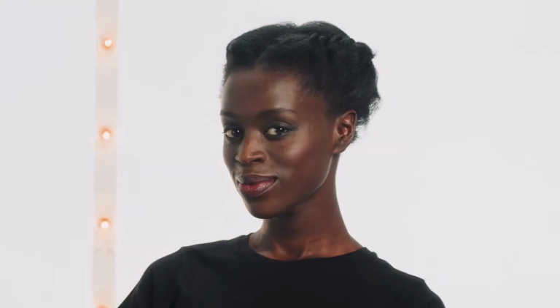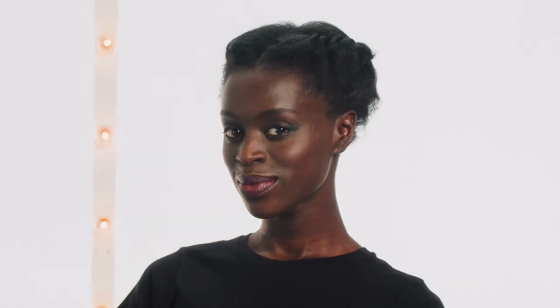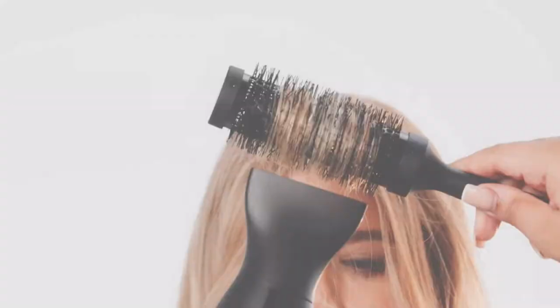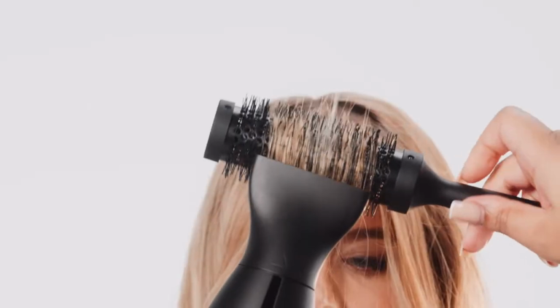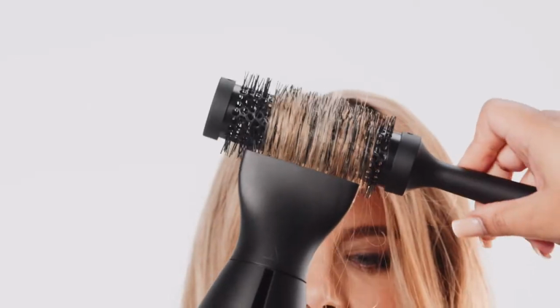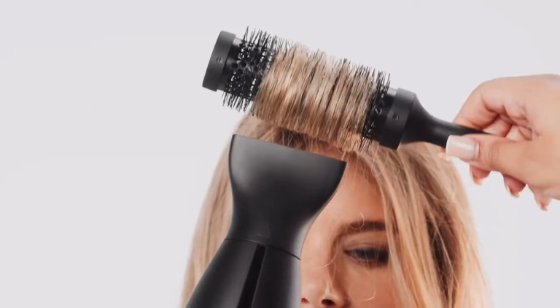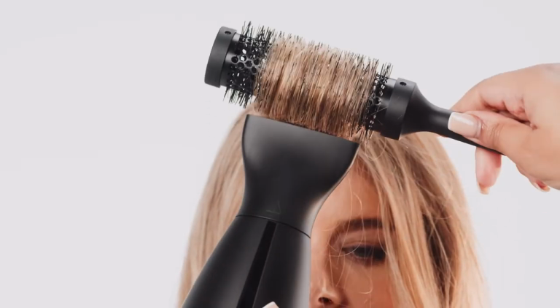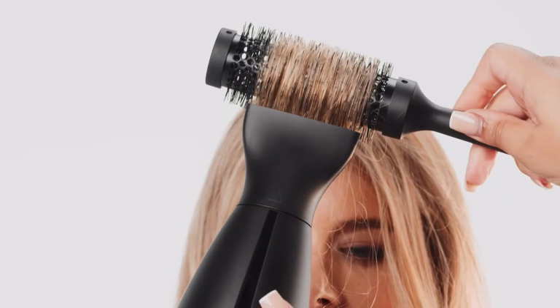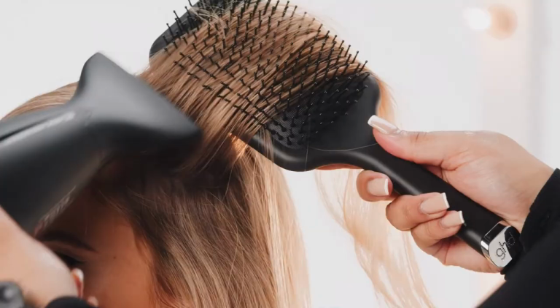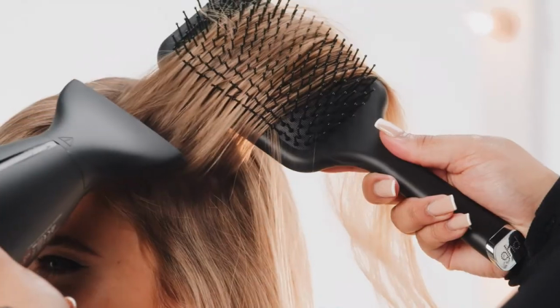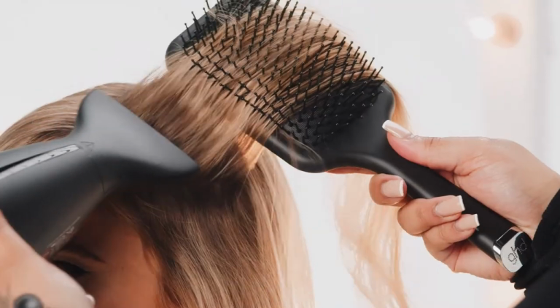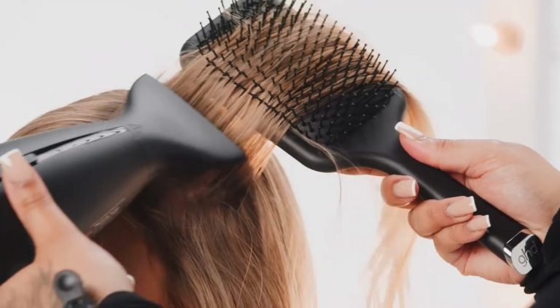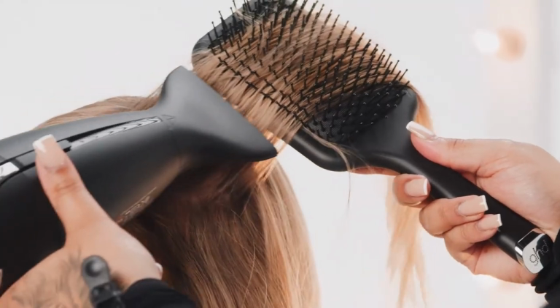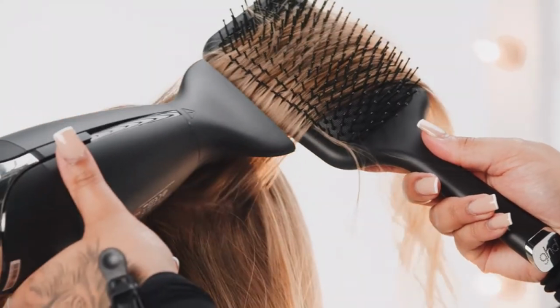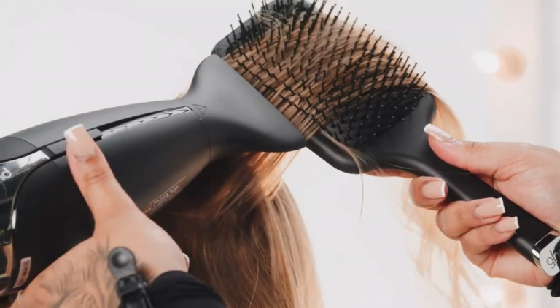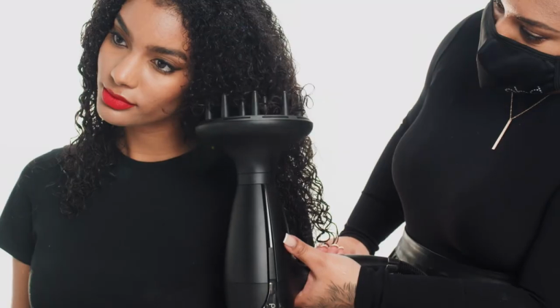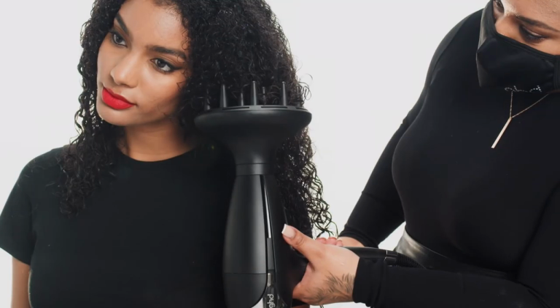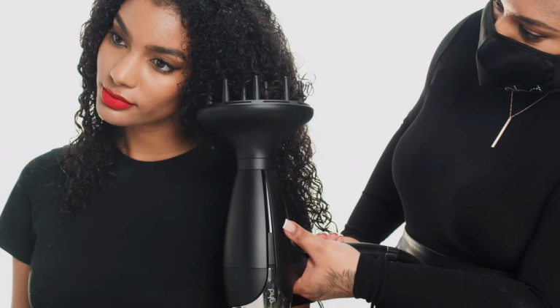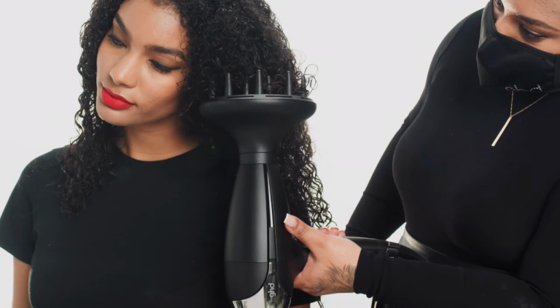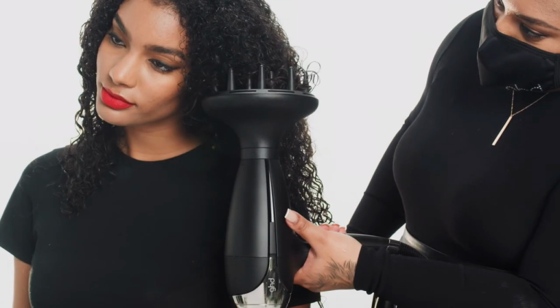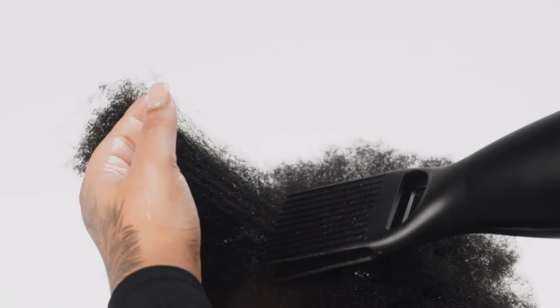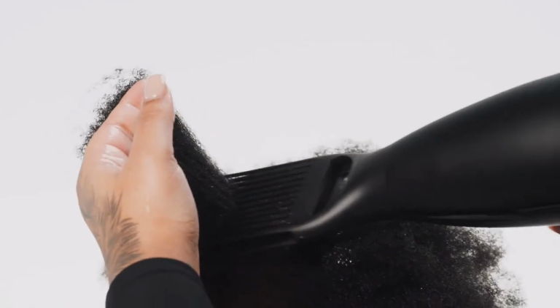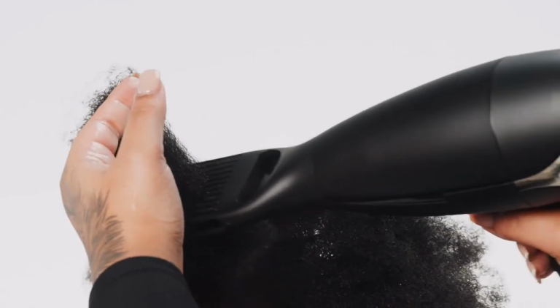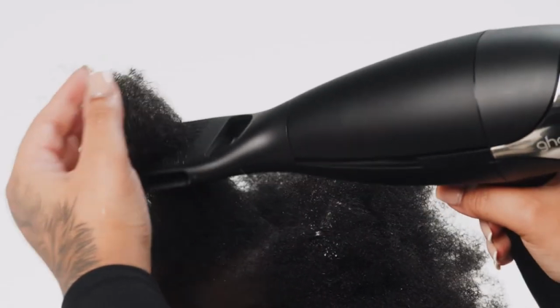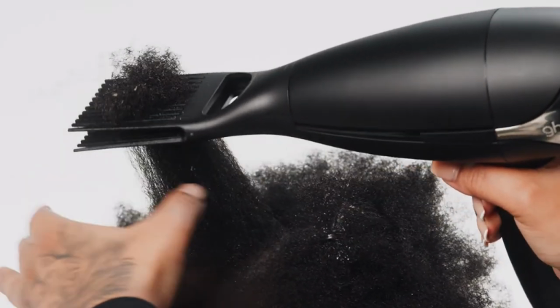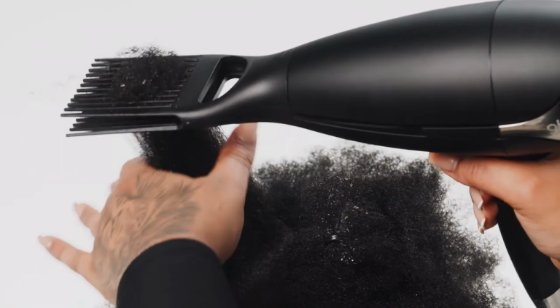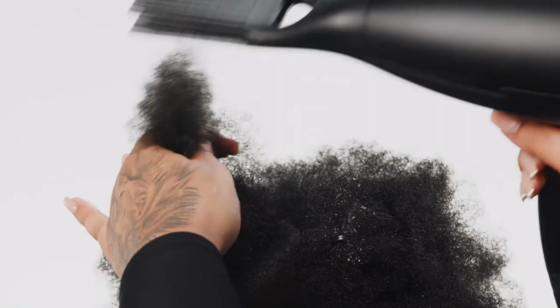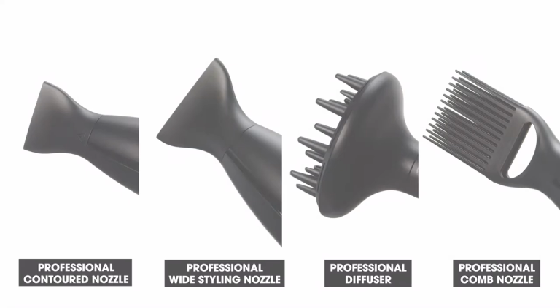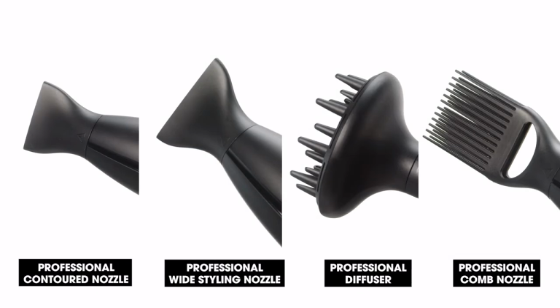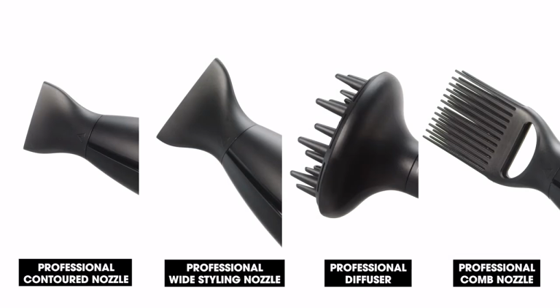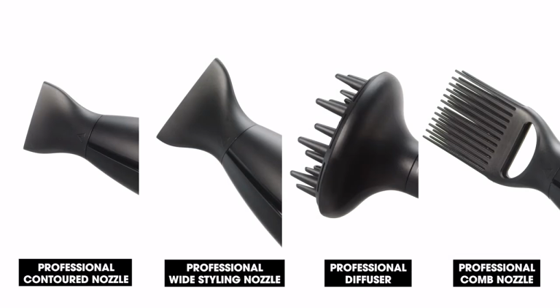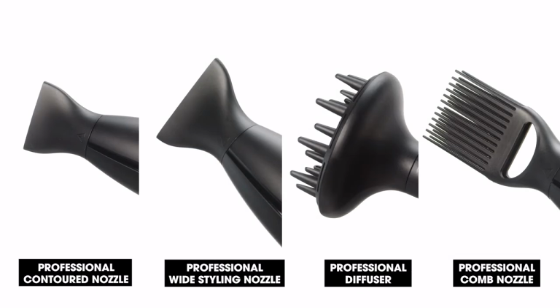So there you have it — professional attachments for the GHD Helios. An attachment for every hair type.